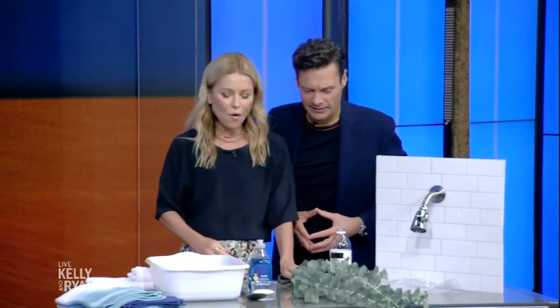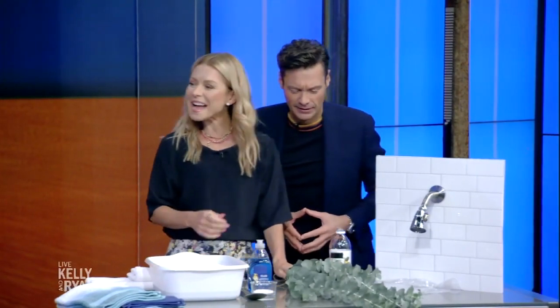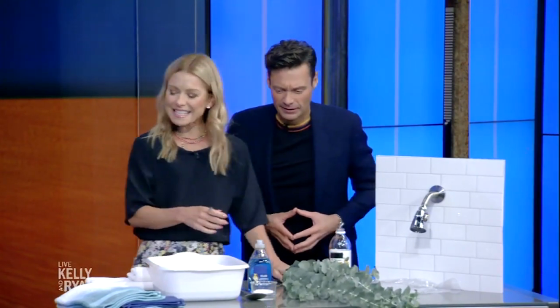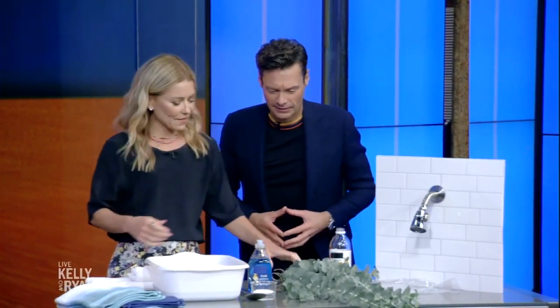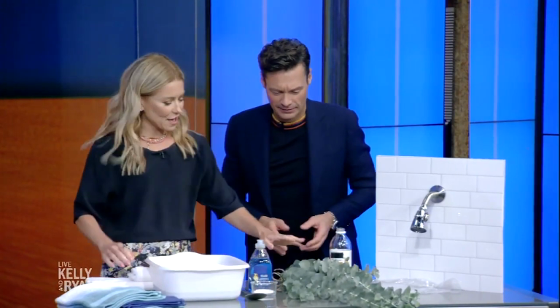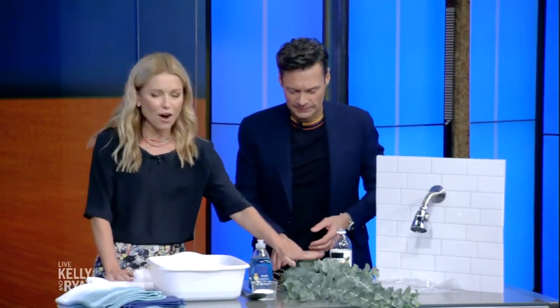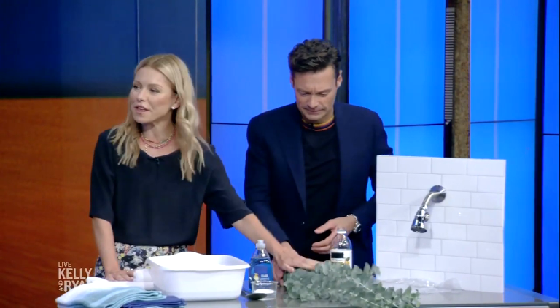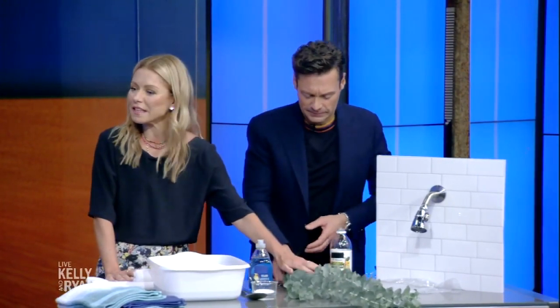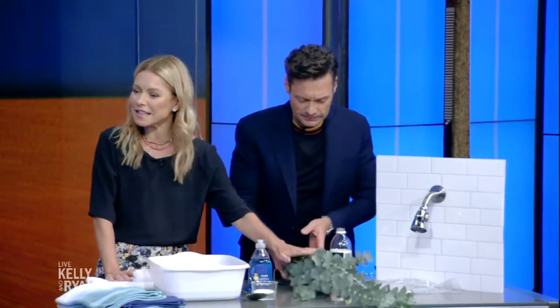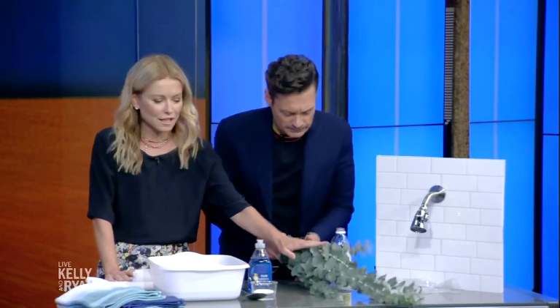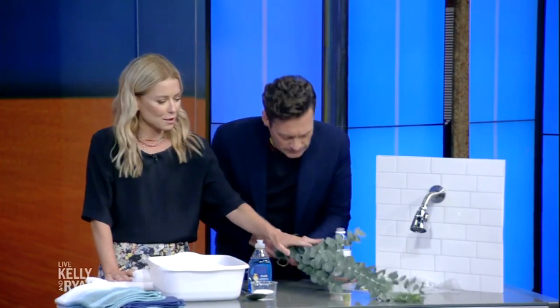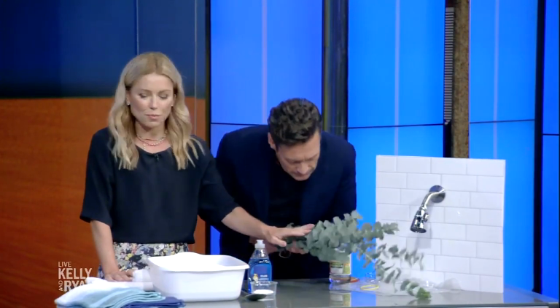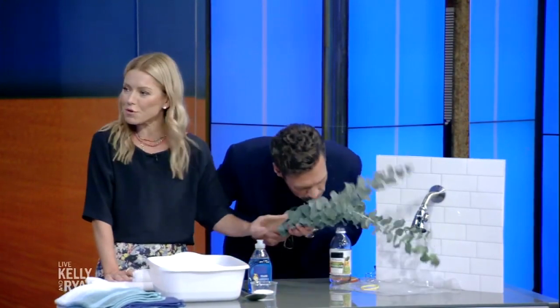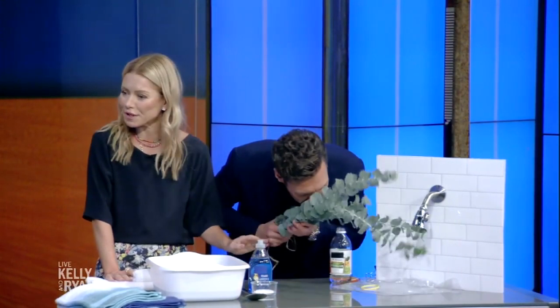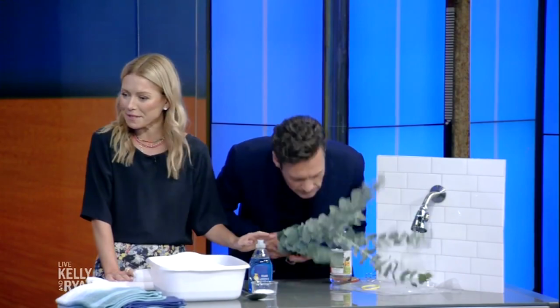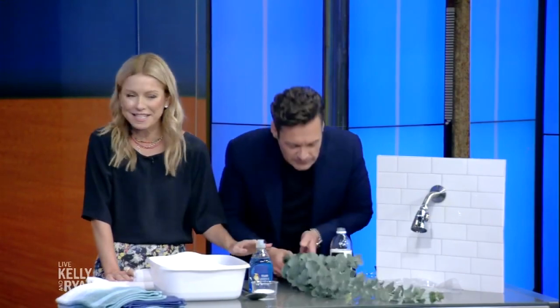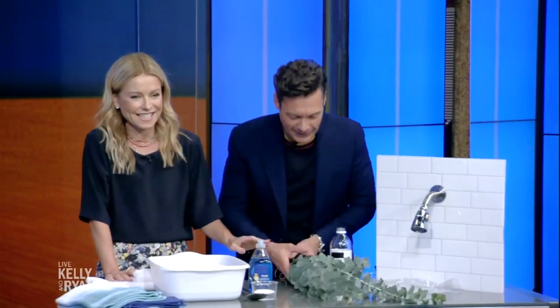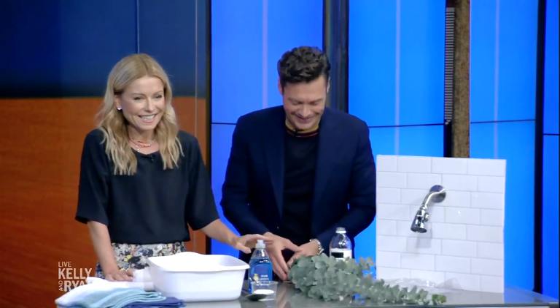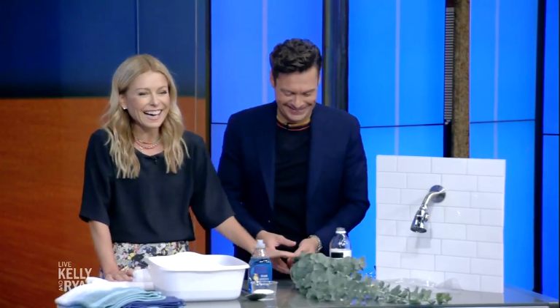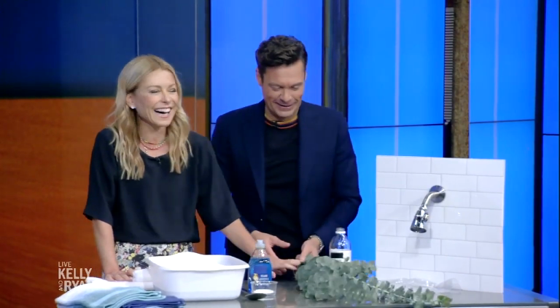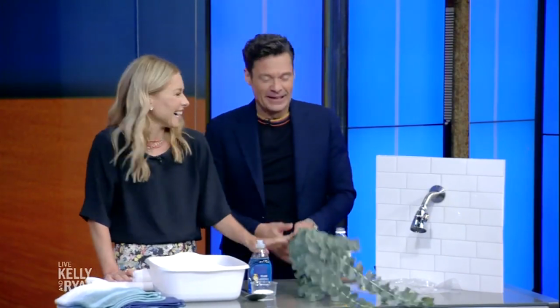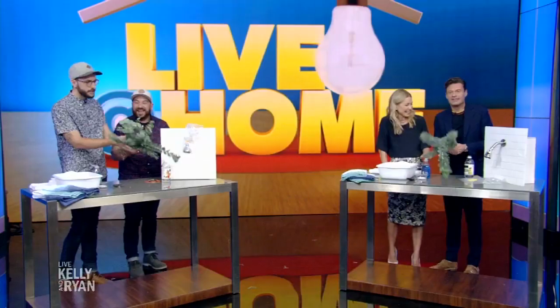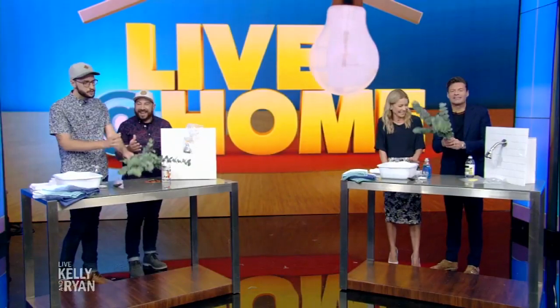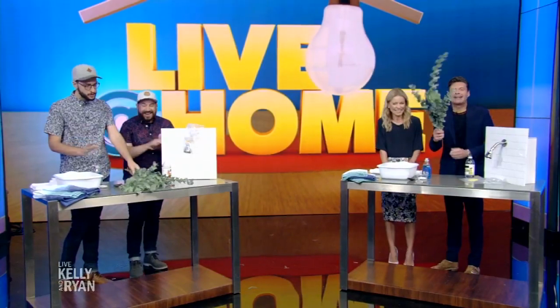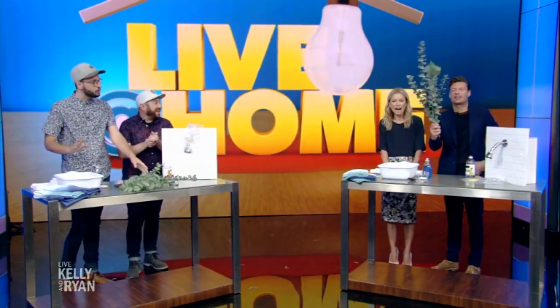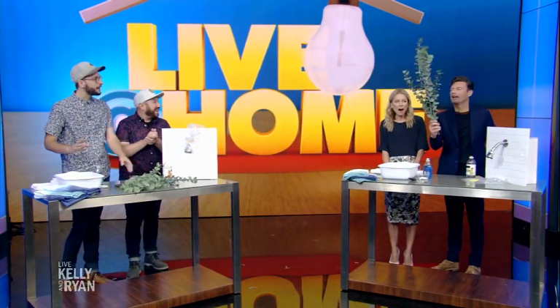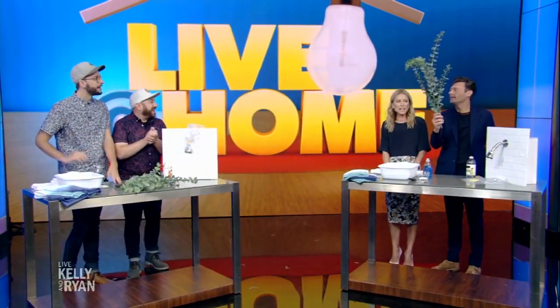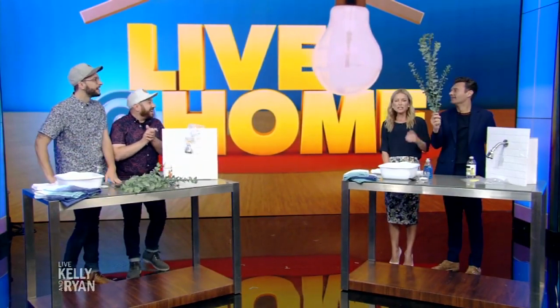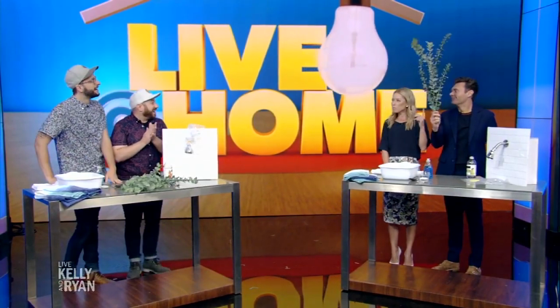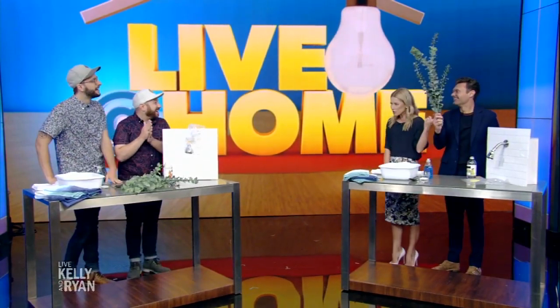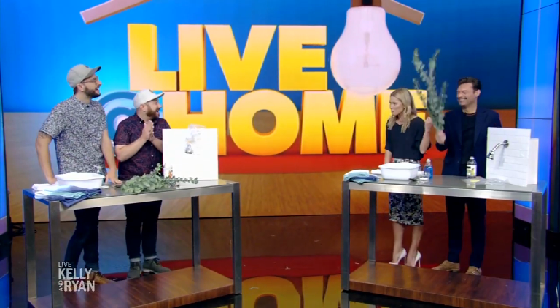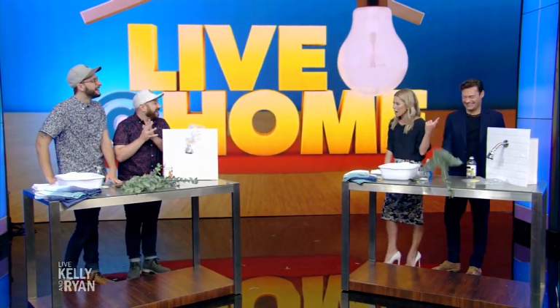I can even know that this is eucalyptus. Isn't it beautiful? I was like, these are Brussels sprouts.